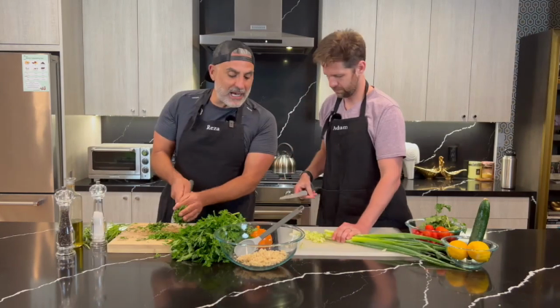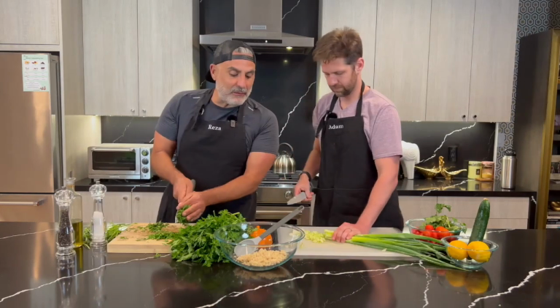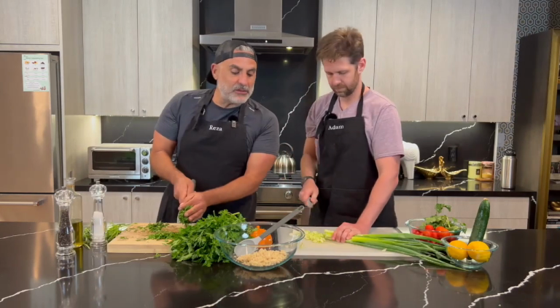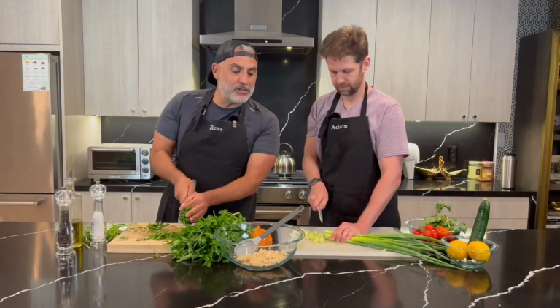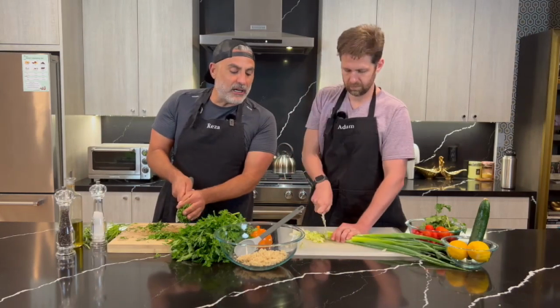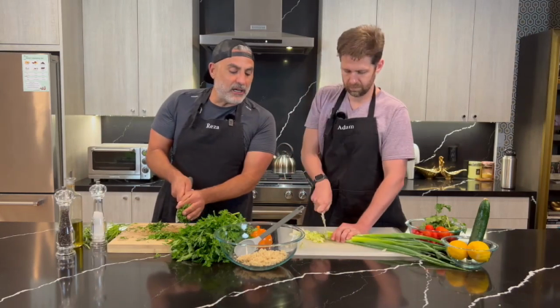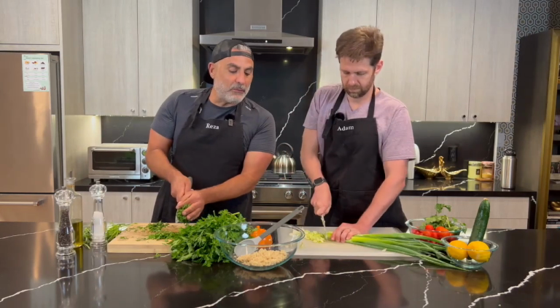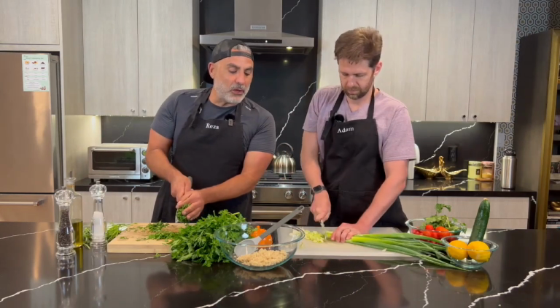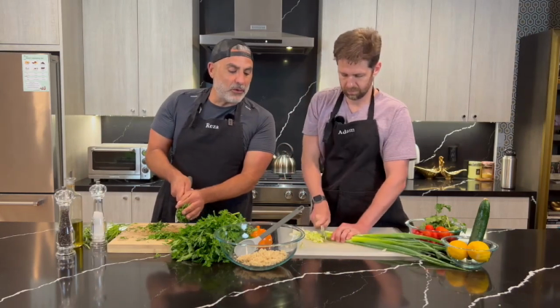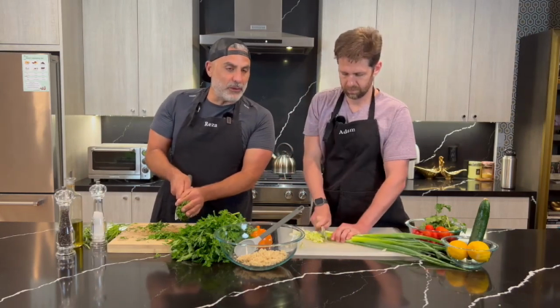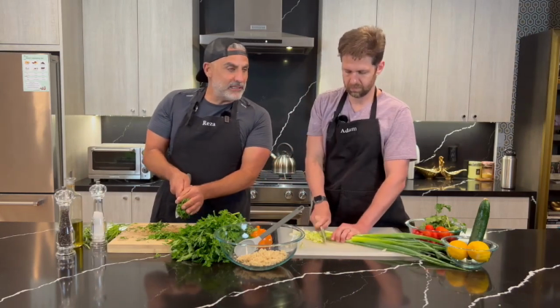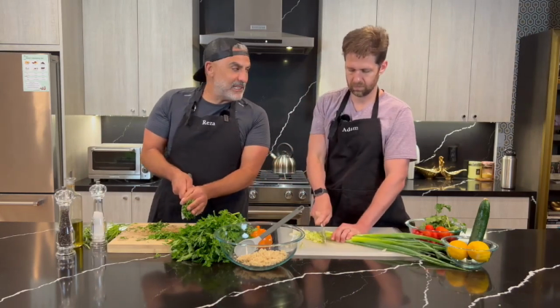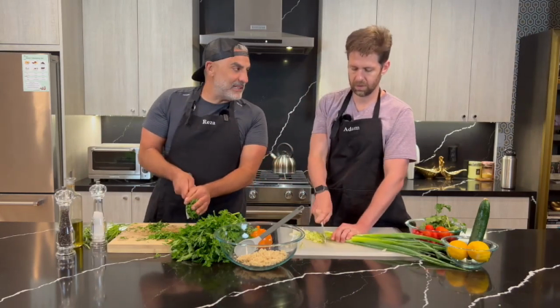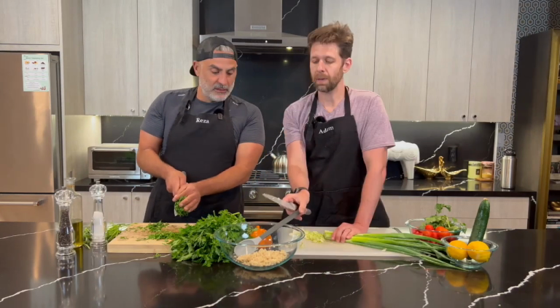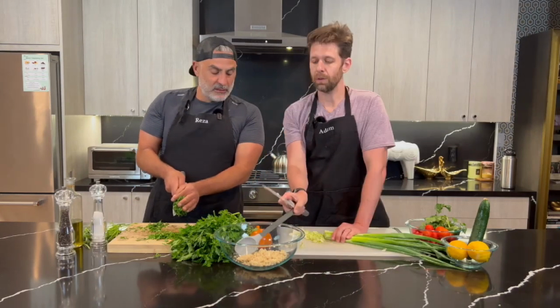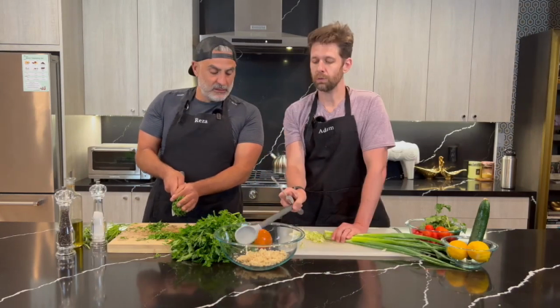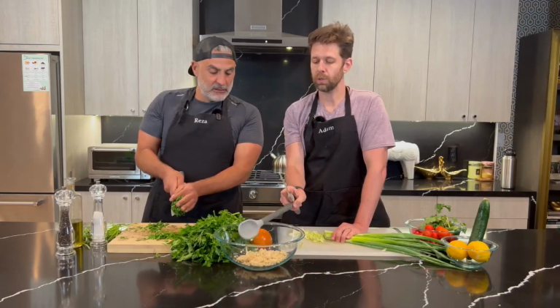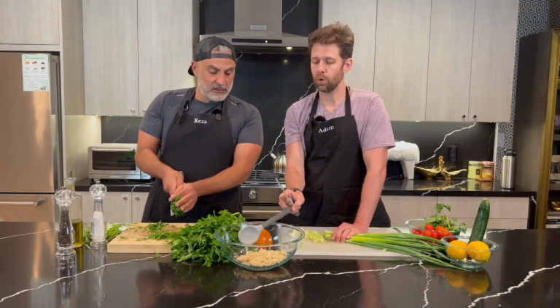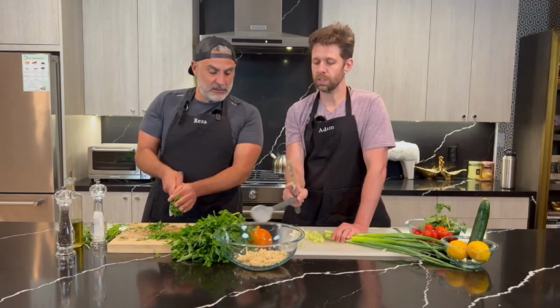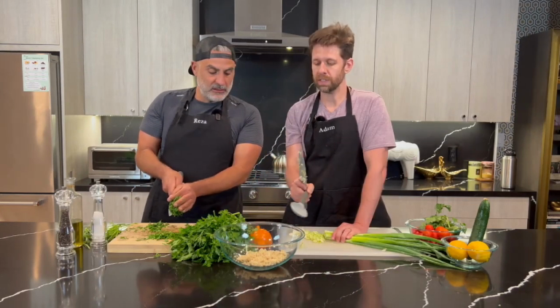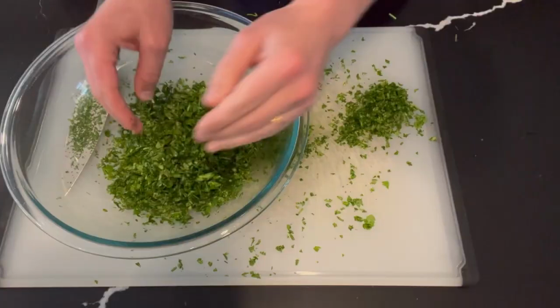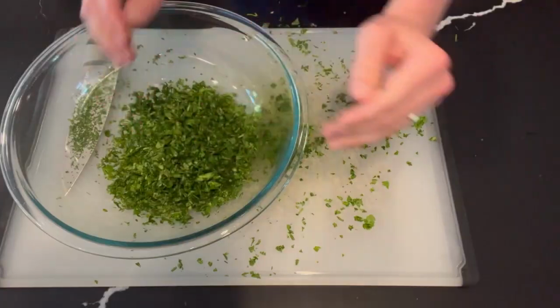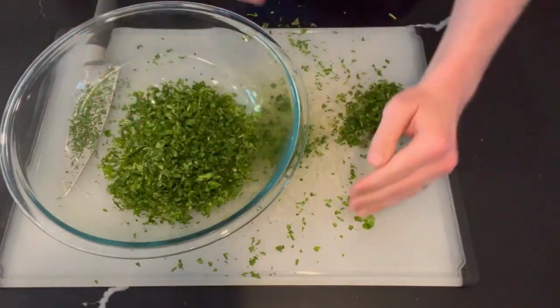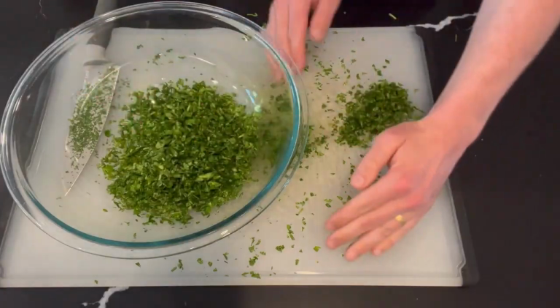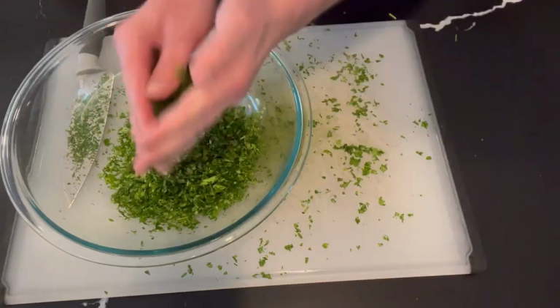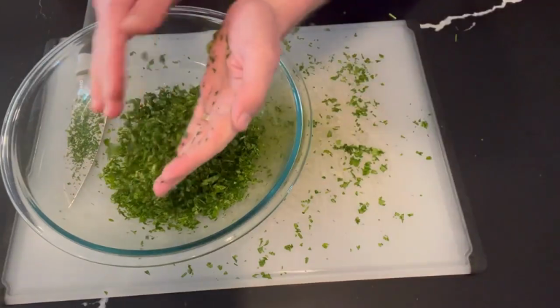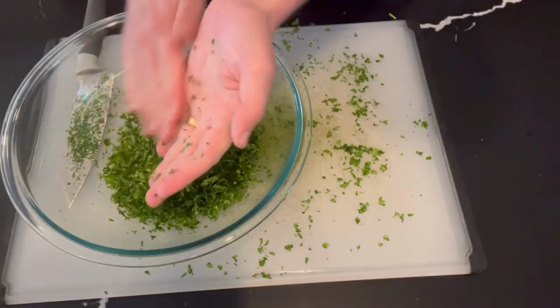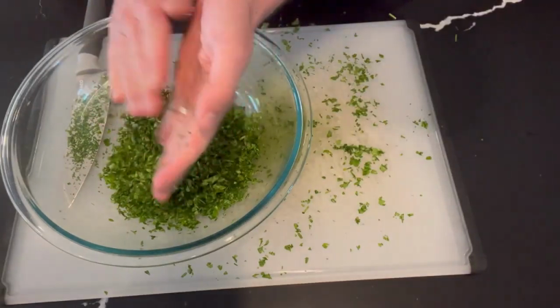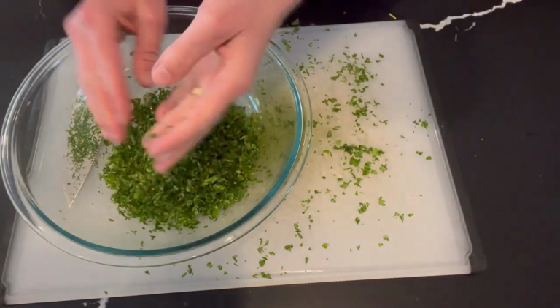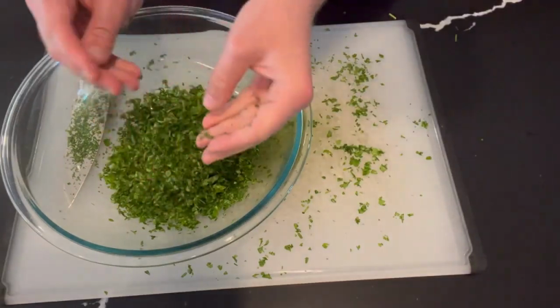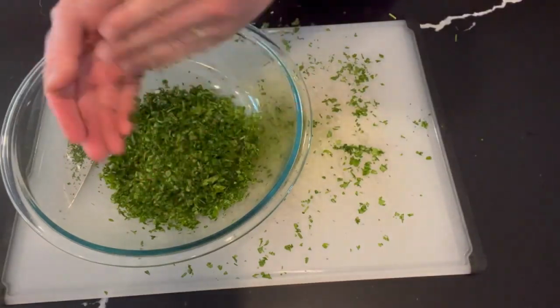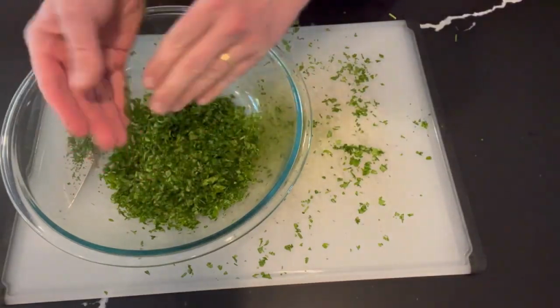How much bulgur wheat is that? About three quarters of a cup. Mix the parsley with the bulgur.